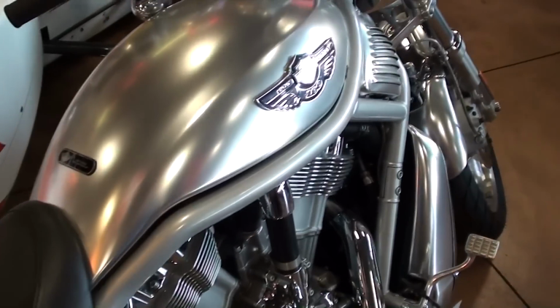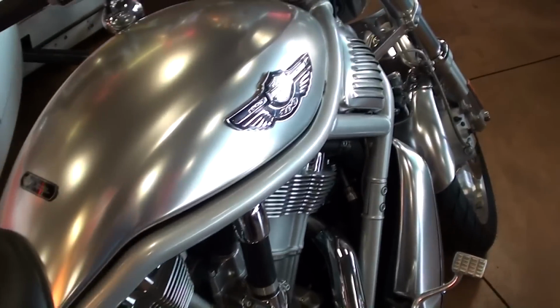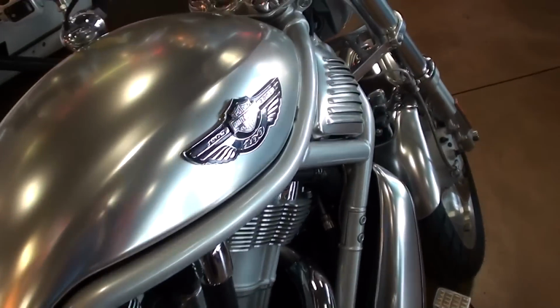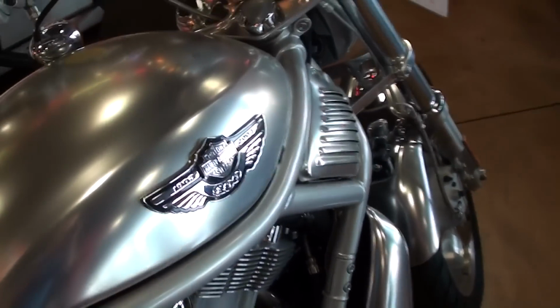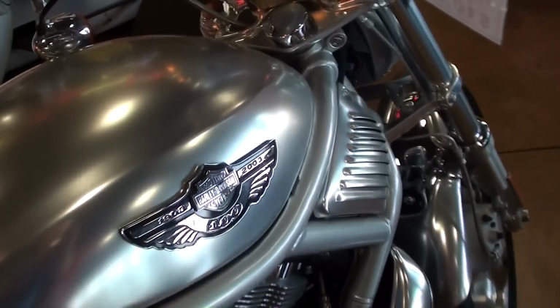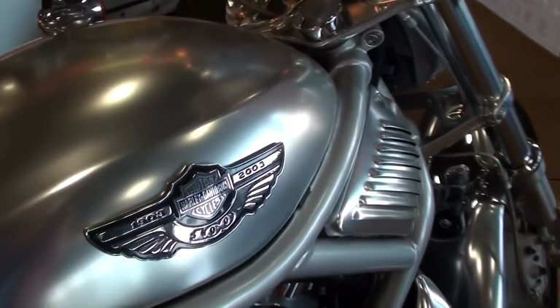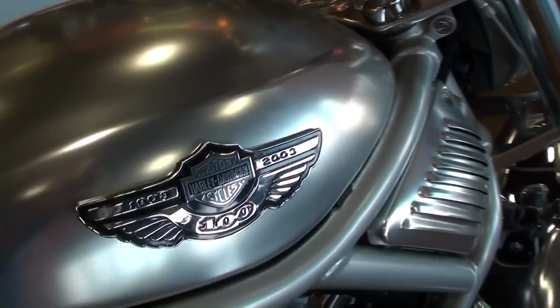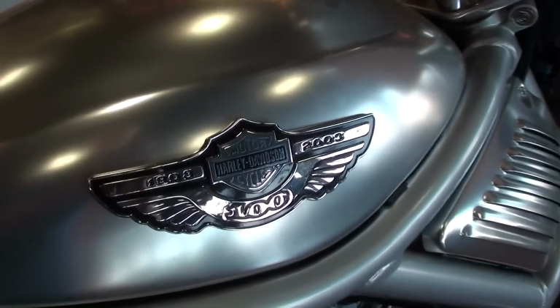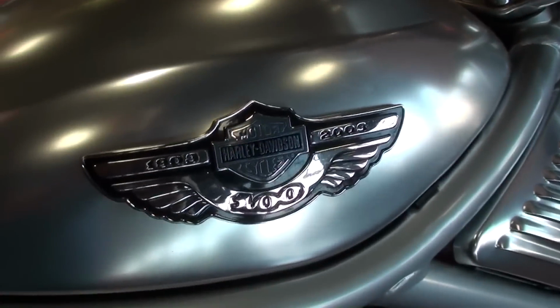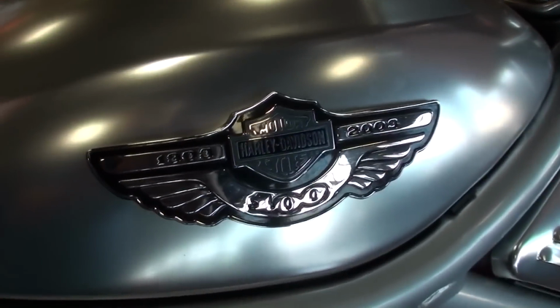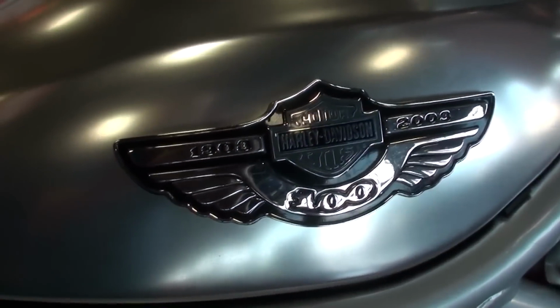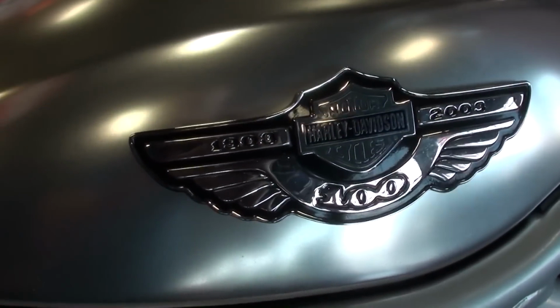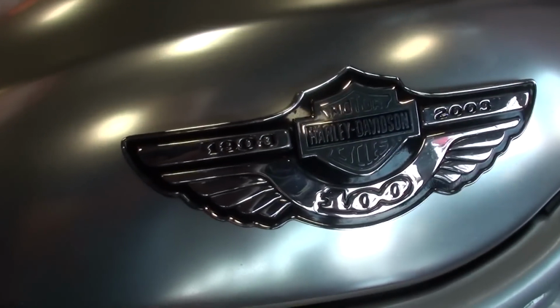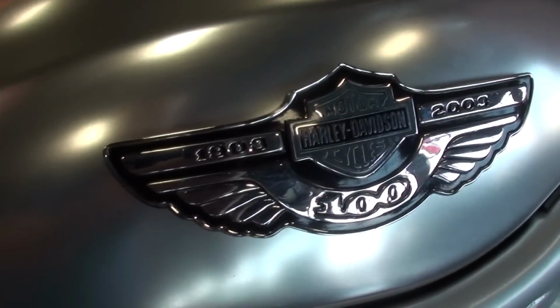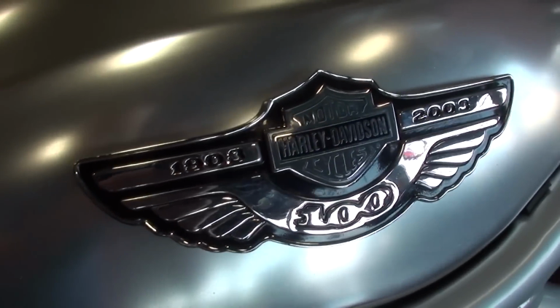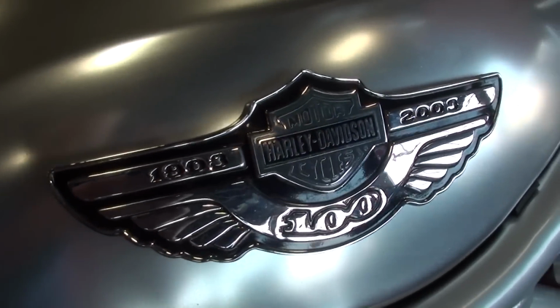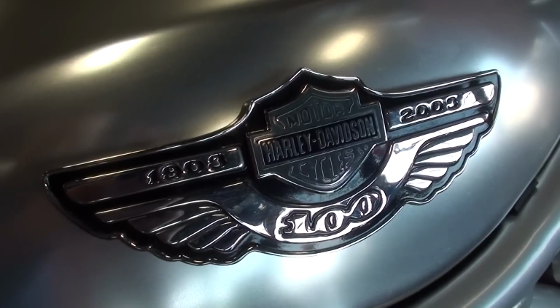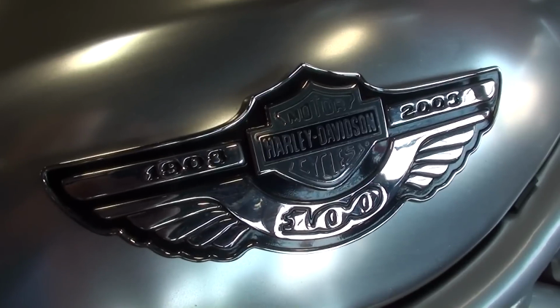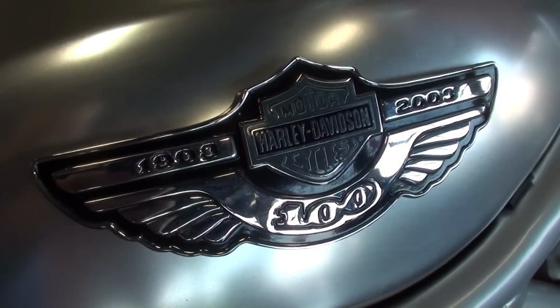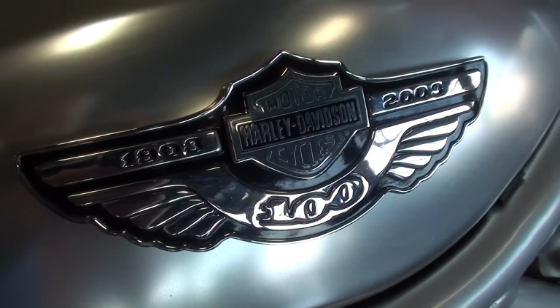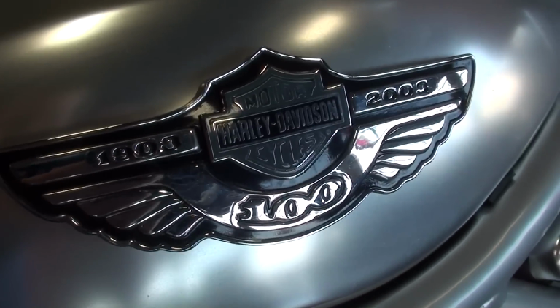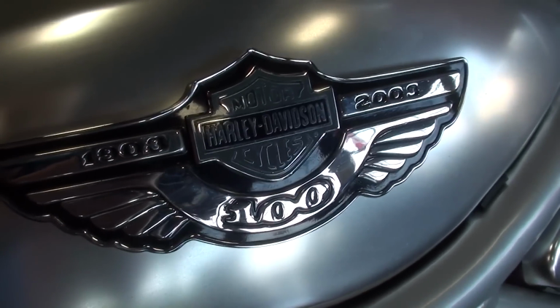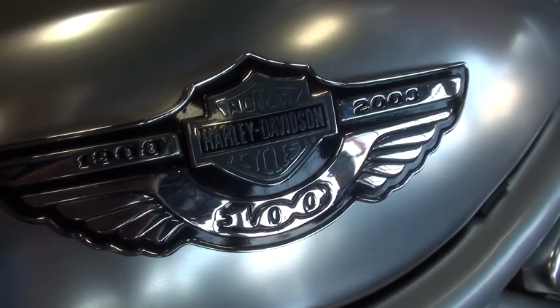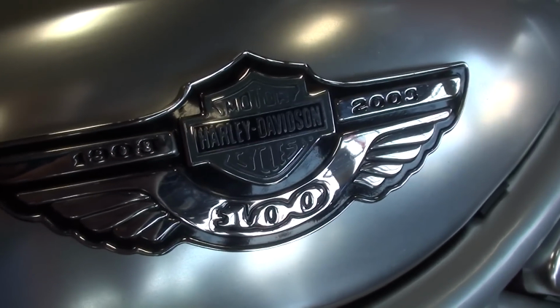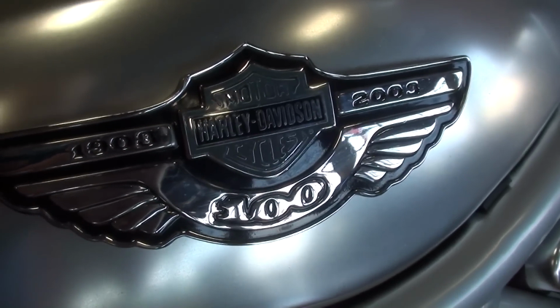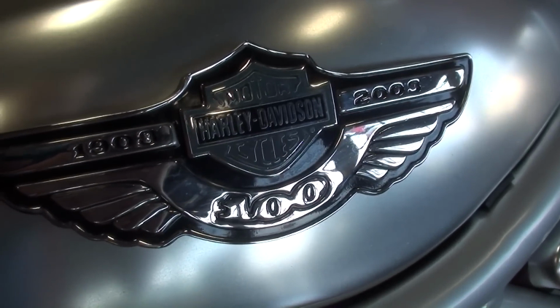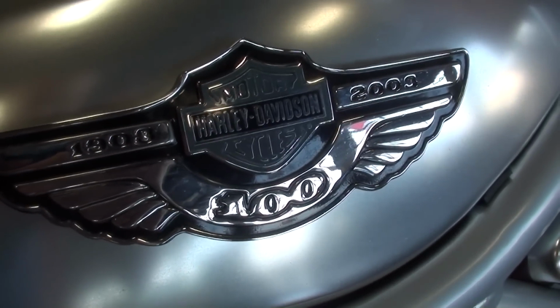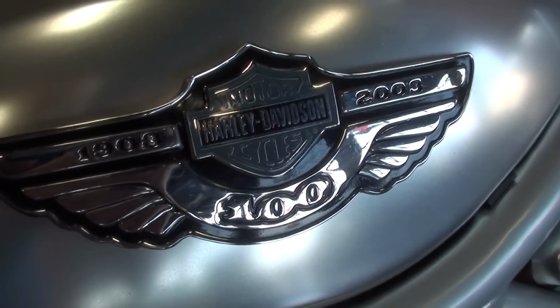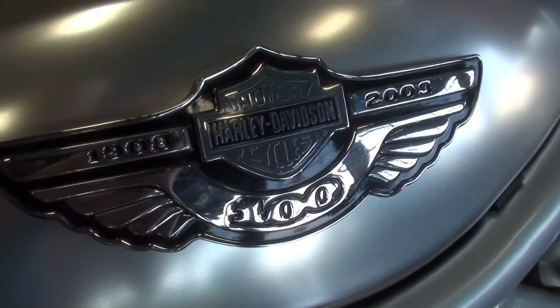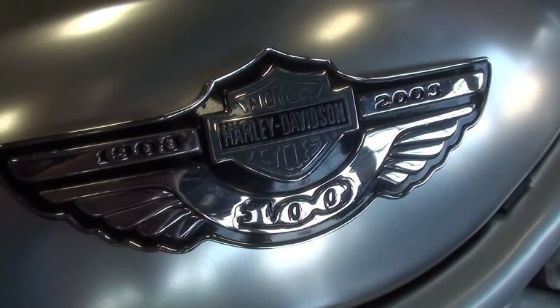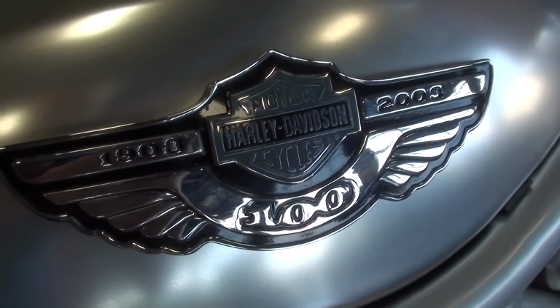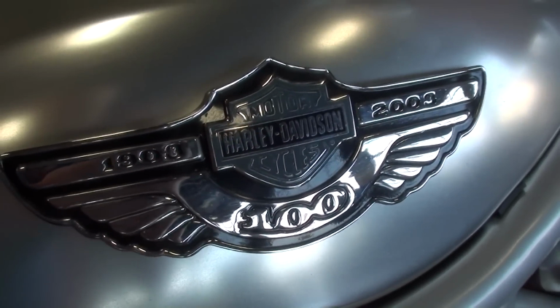These have the special emblem on the tank — it shows 1903 to 2003 for the 100th anniversary.